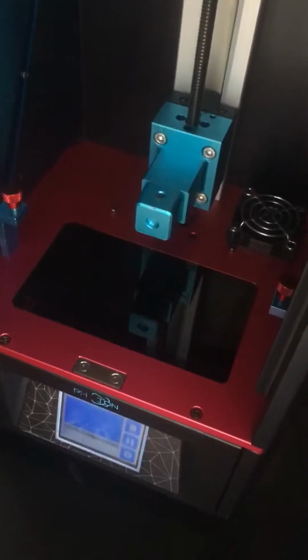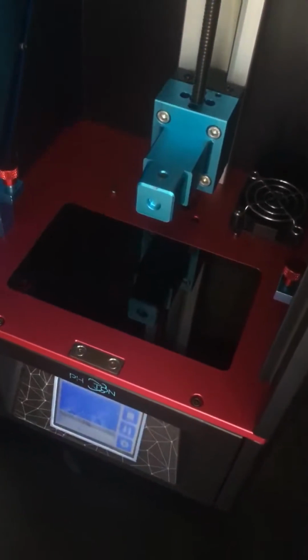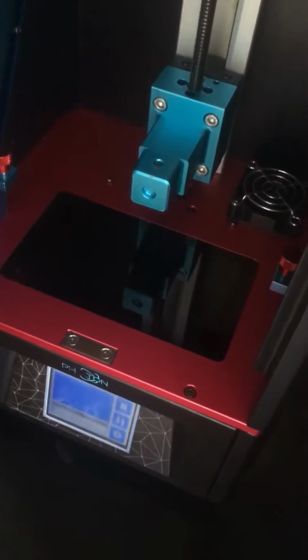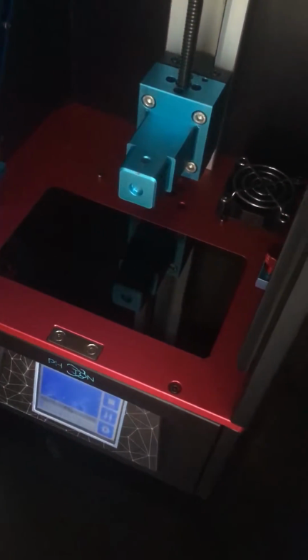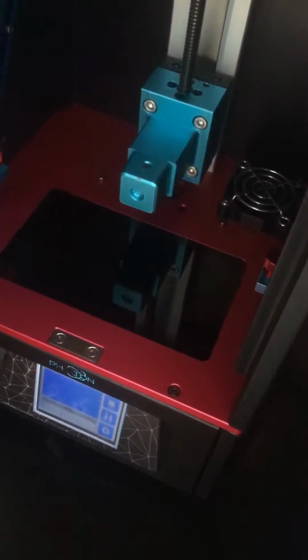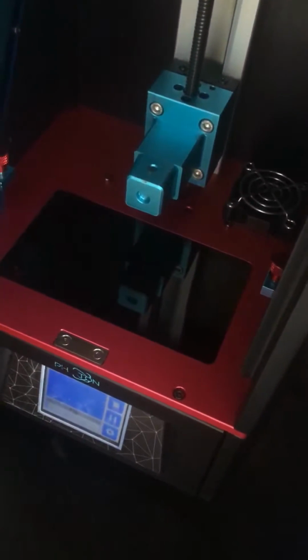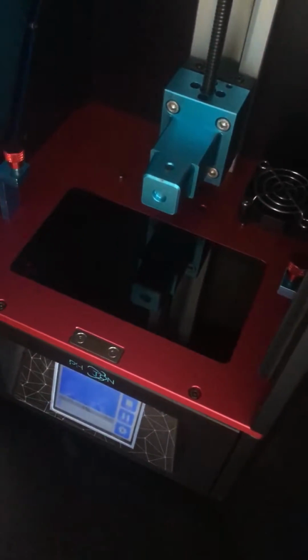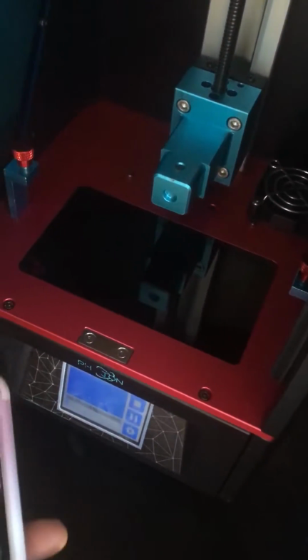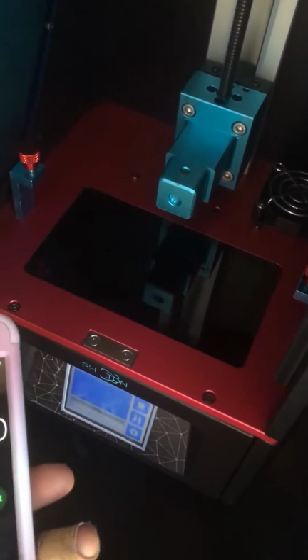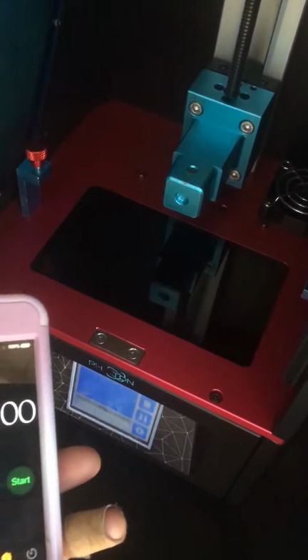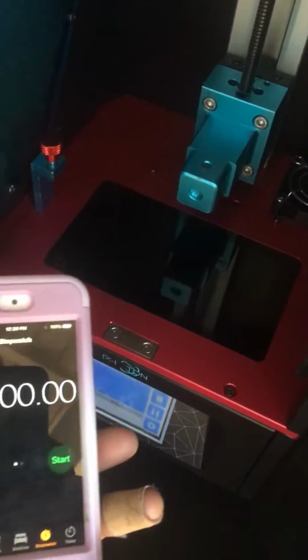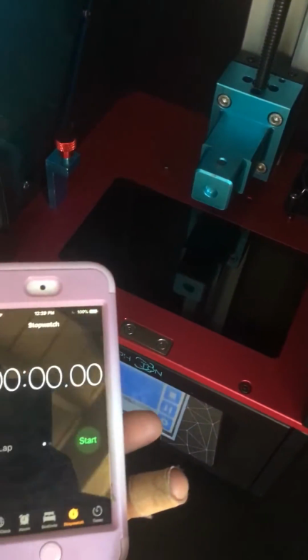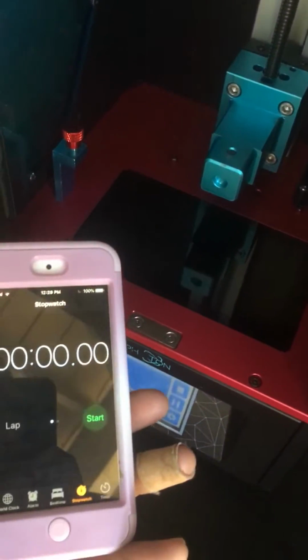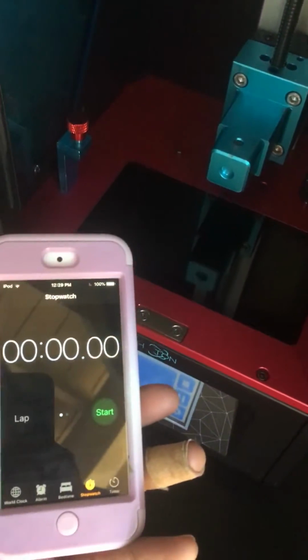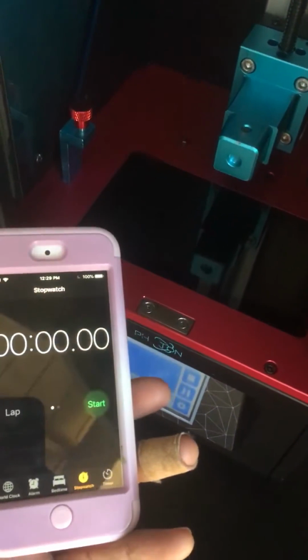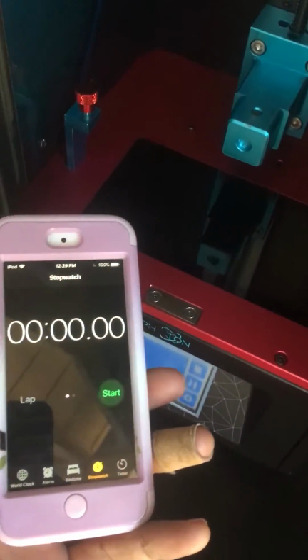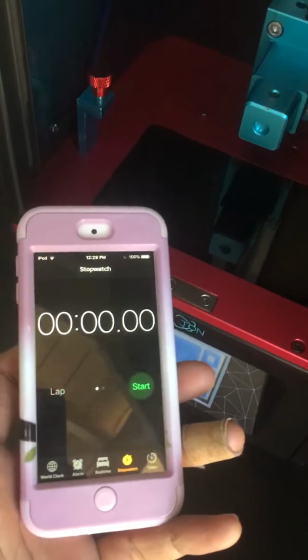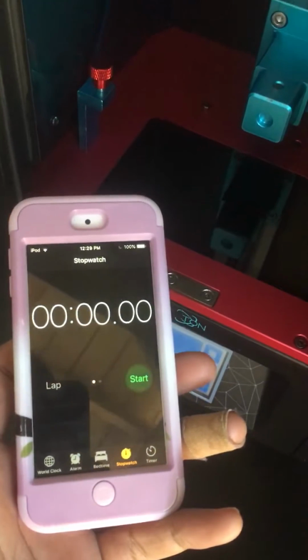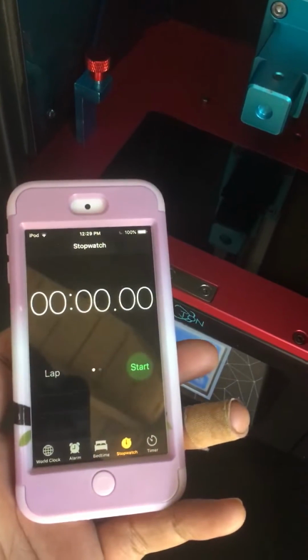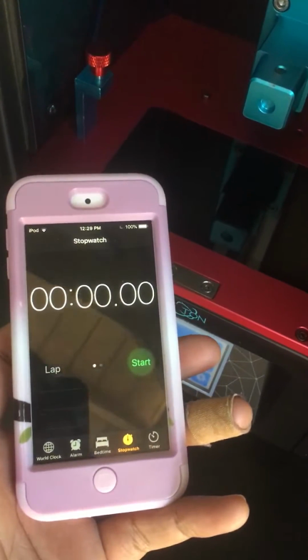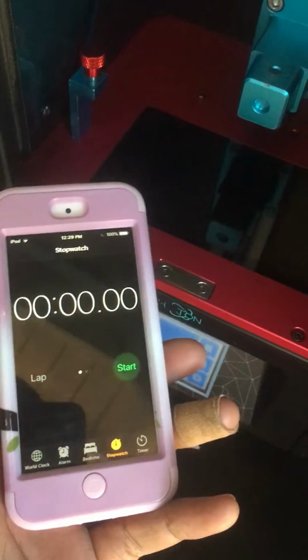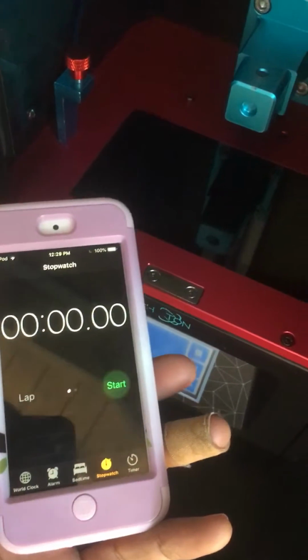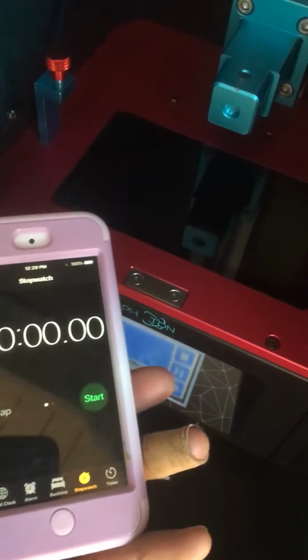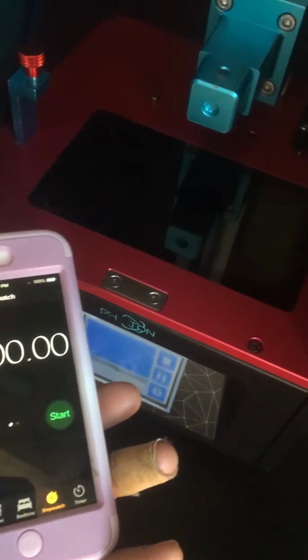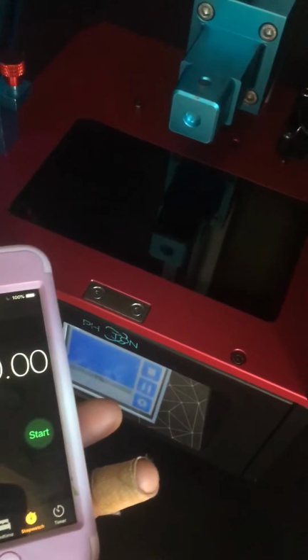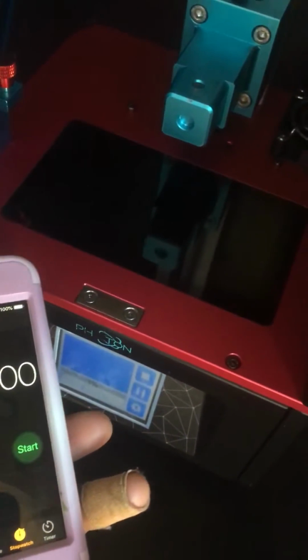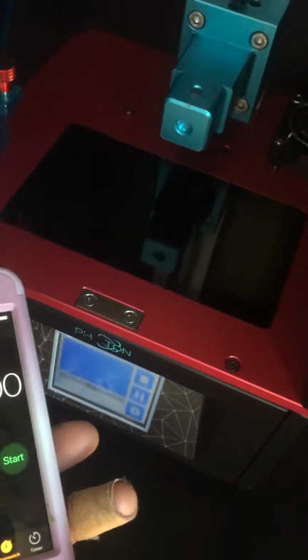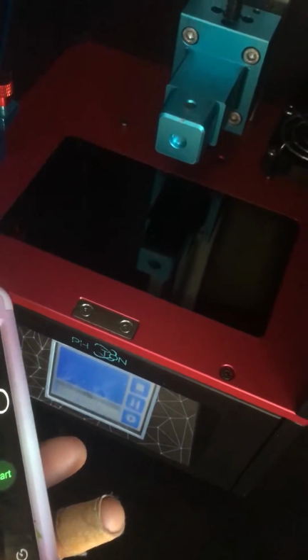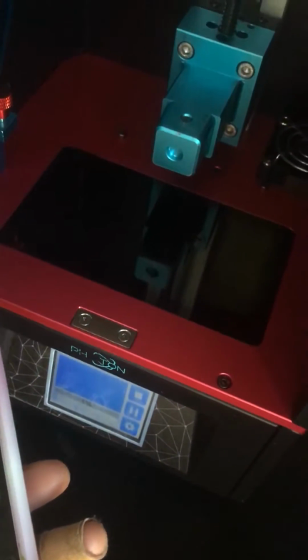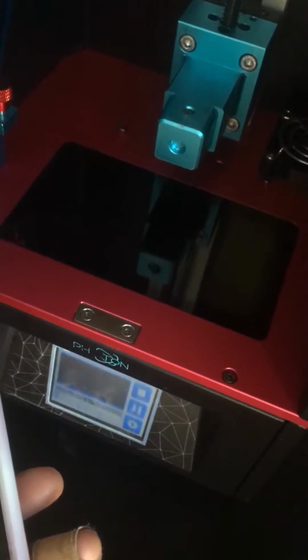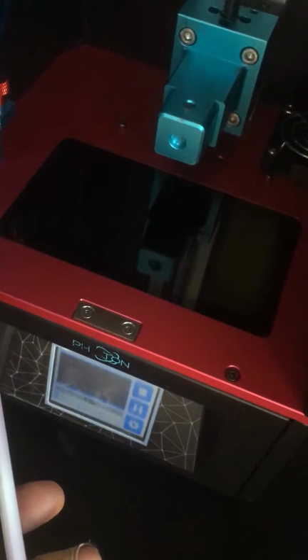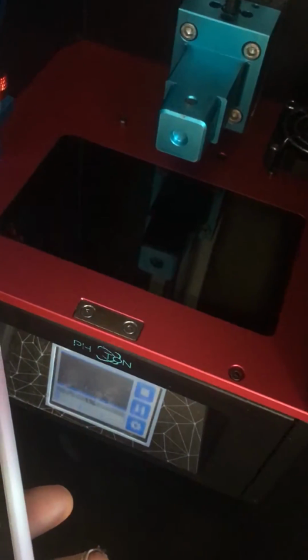Take everything out, and then time it. Time it like a sane person. Set your off time to one.